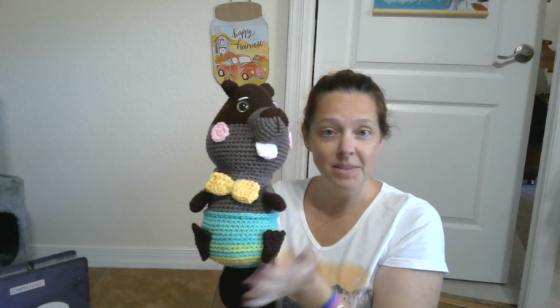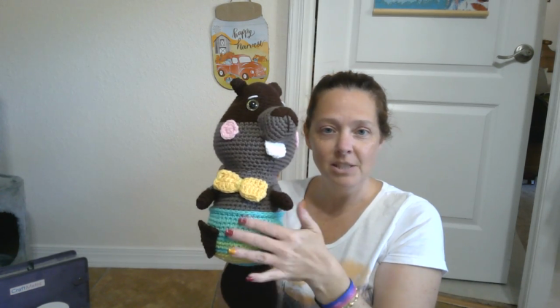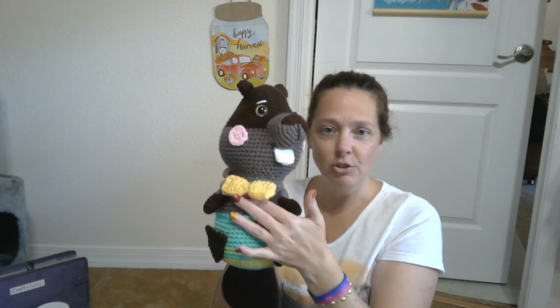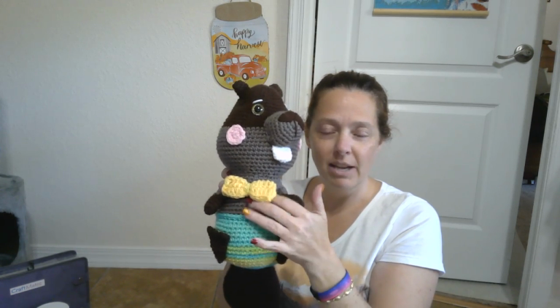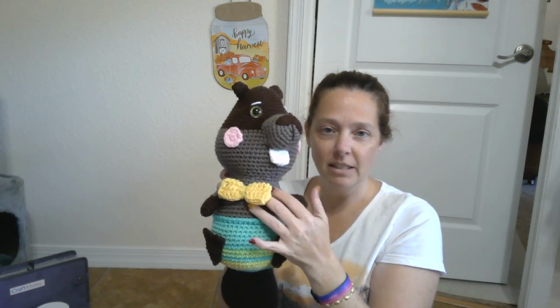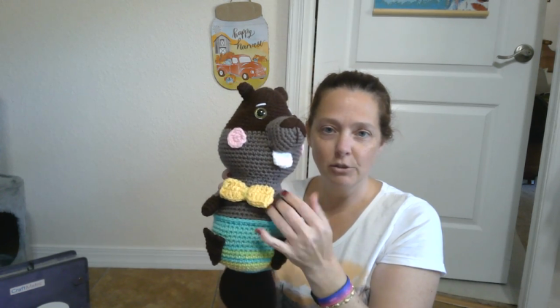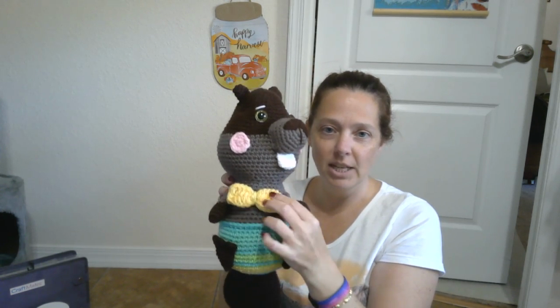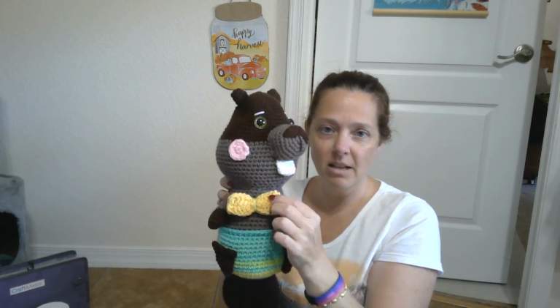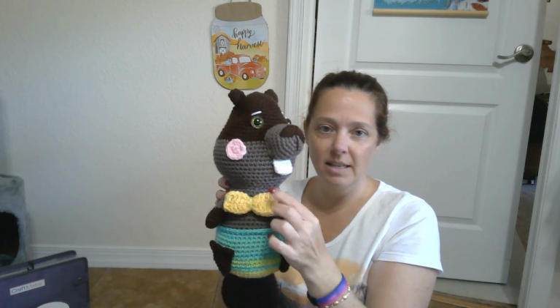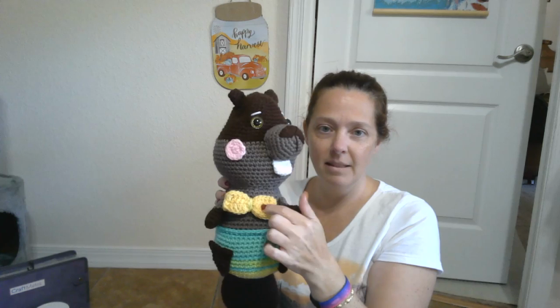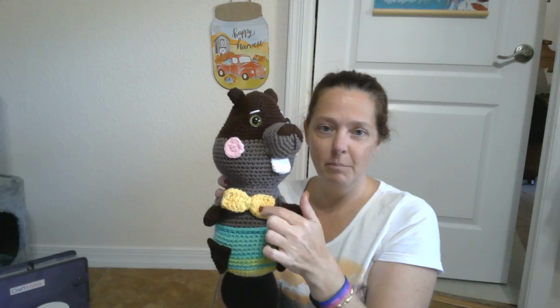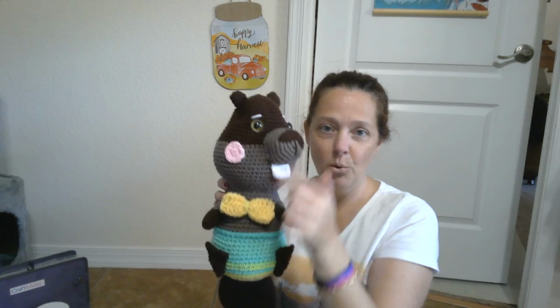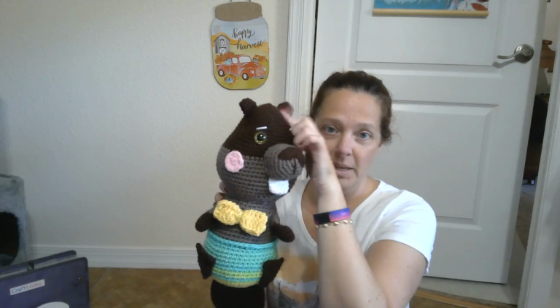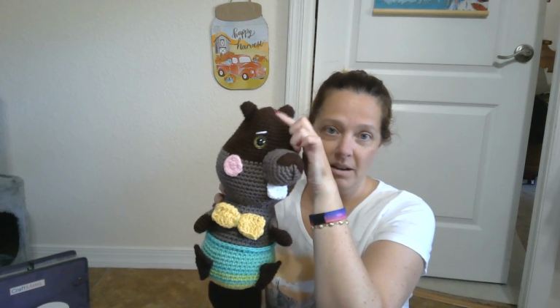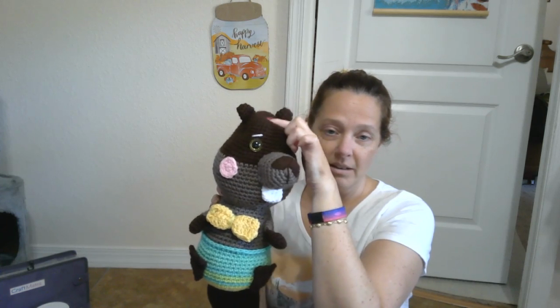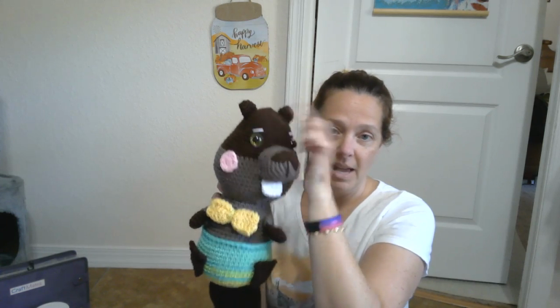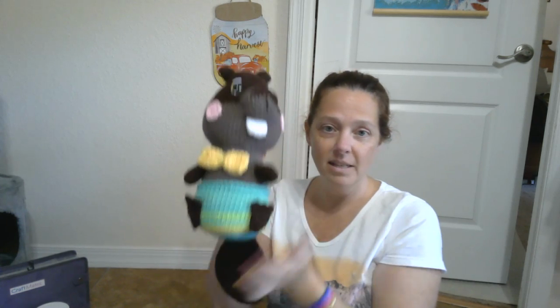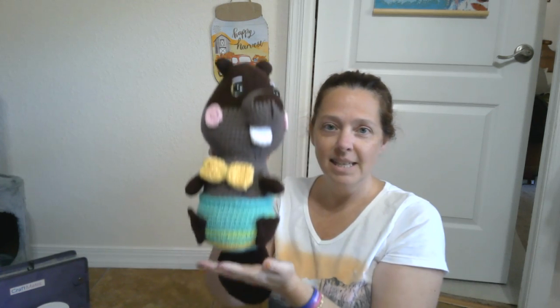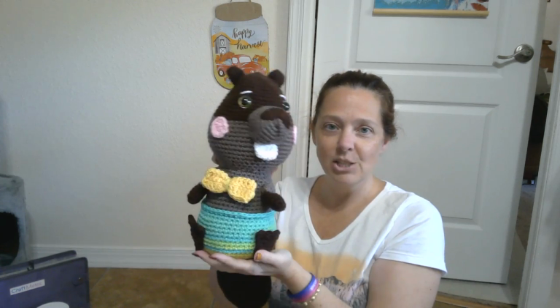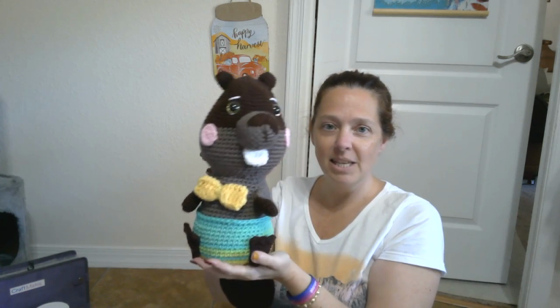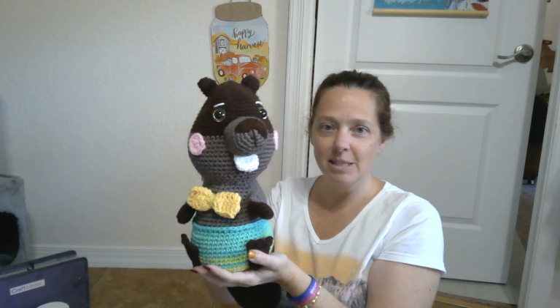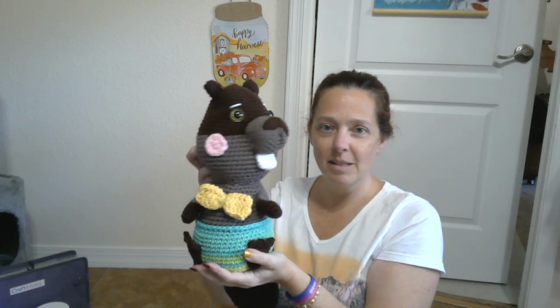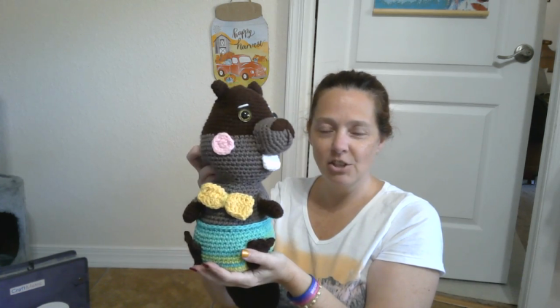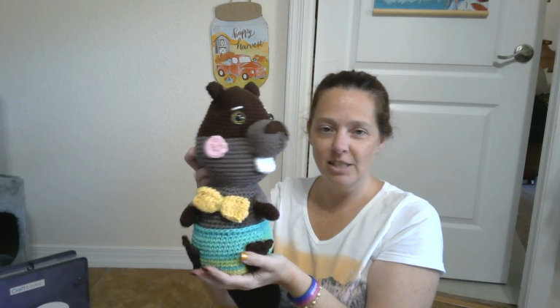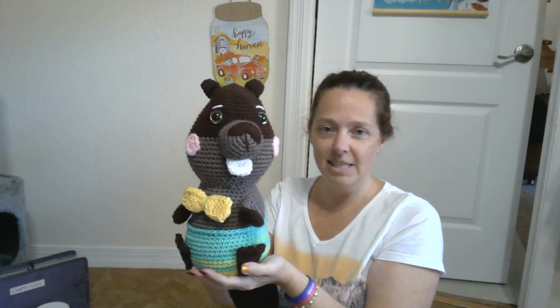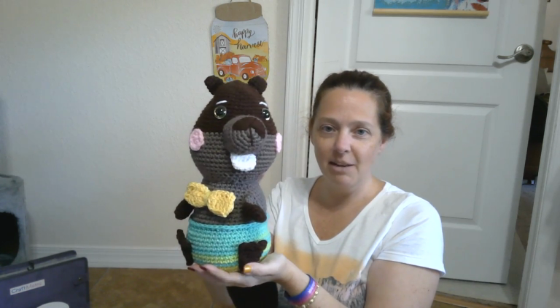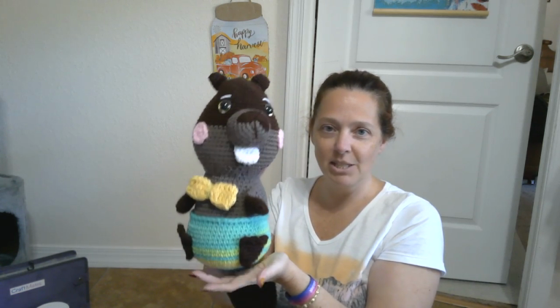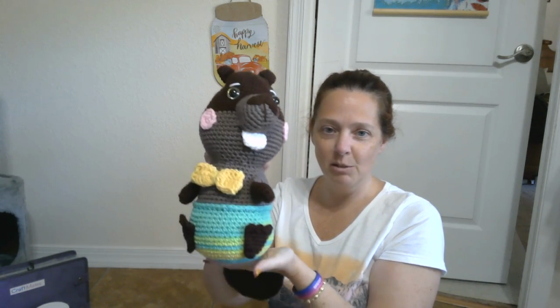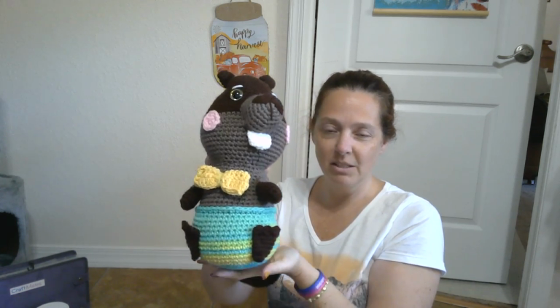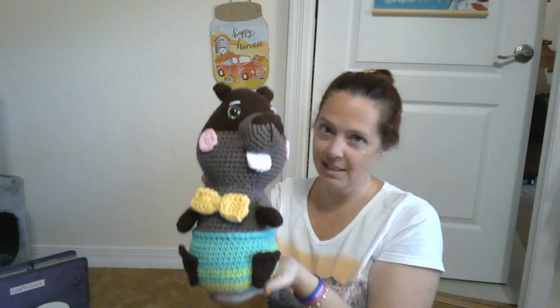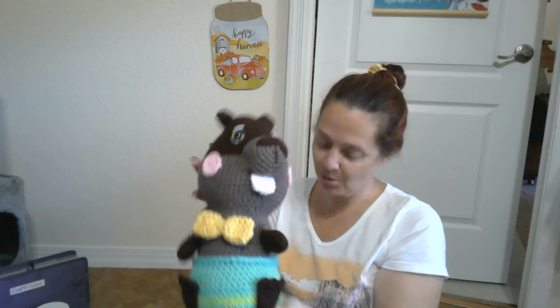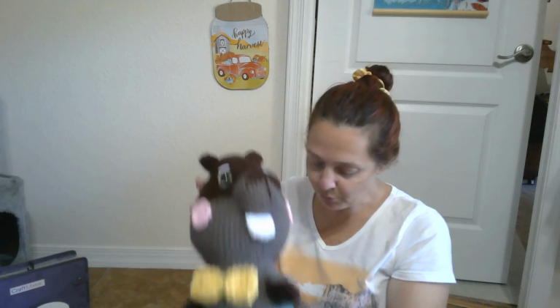She'll have a little dress on and the bow will be on her head. I turned his head sideways so he'll be looking at his girlfriend.